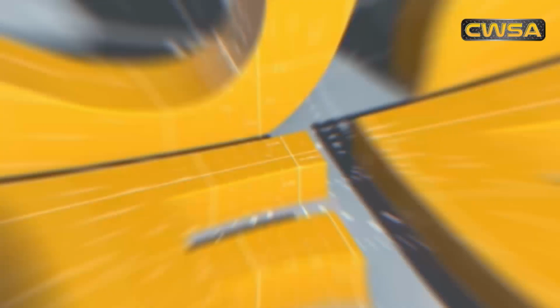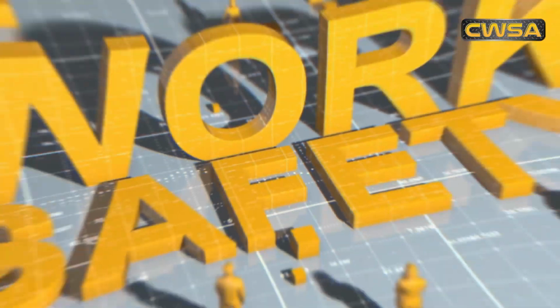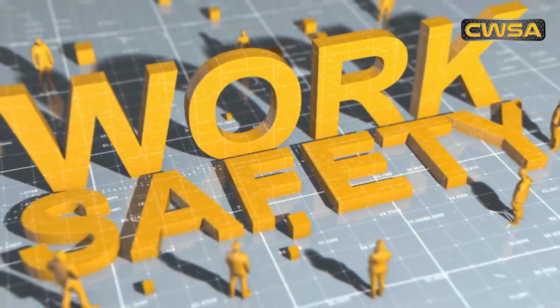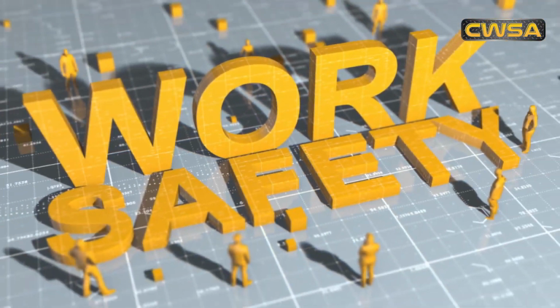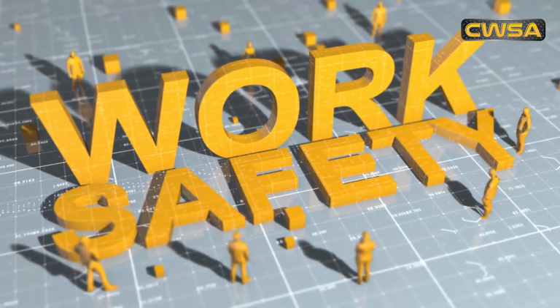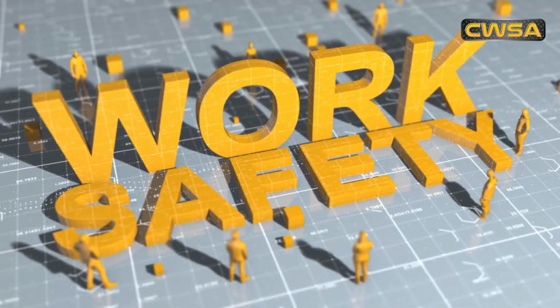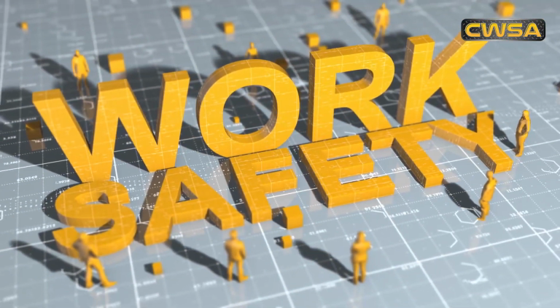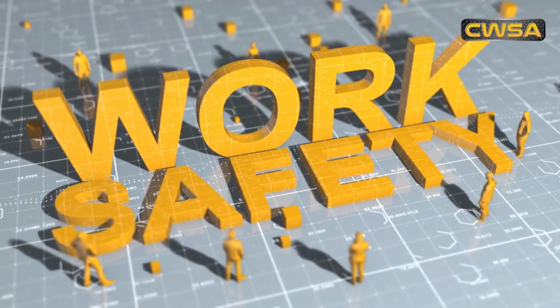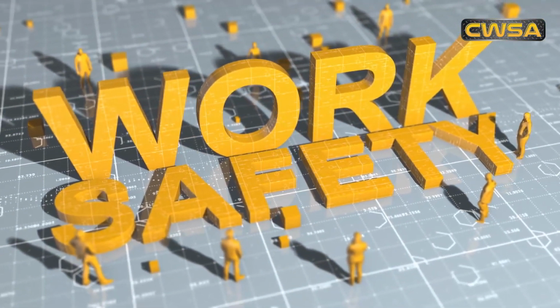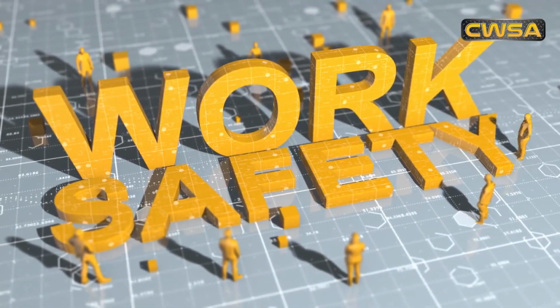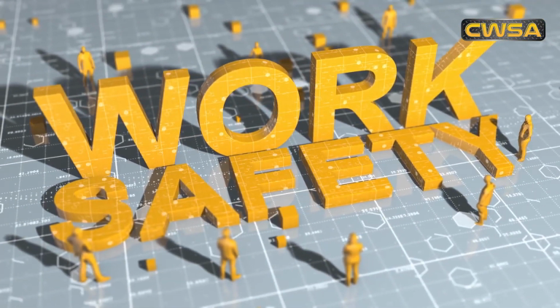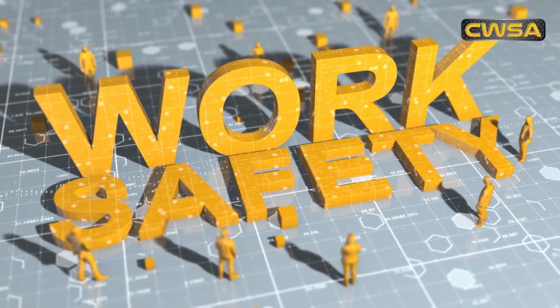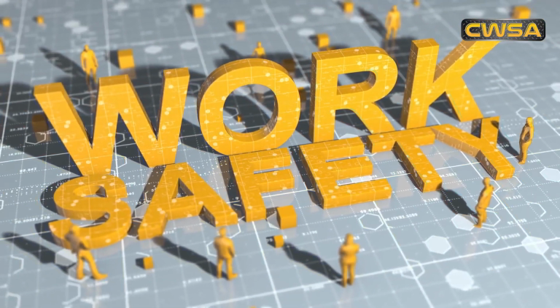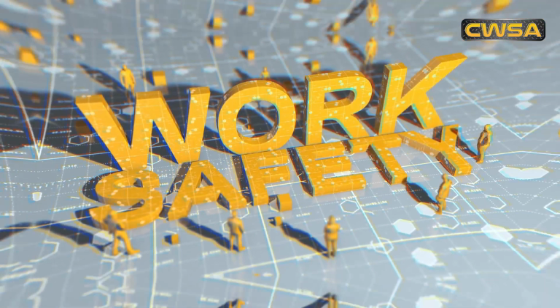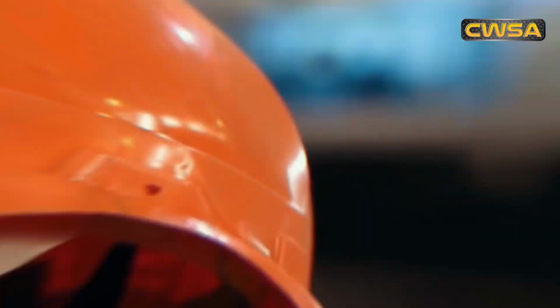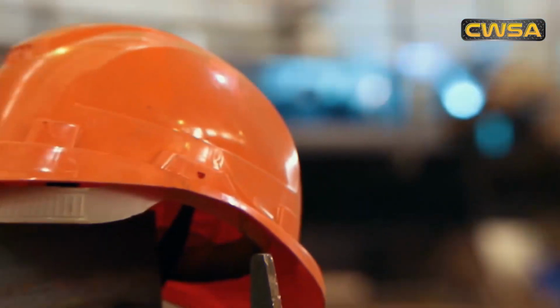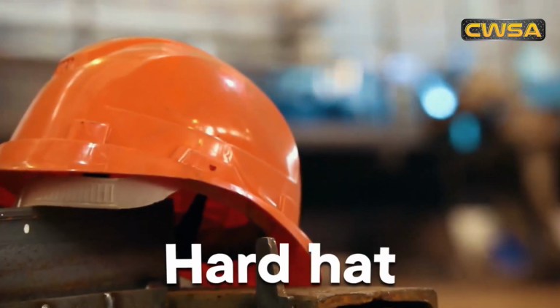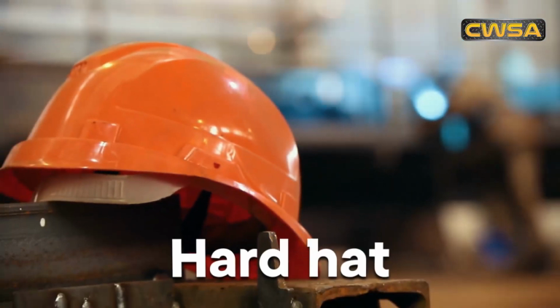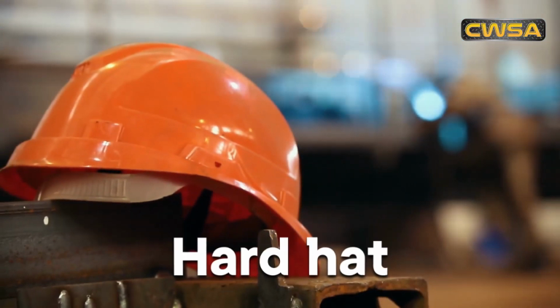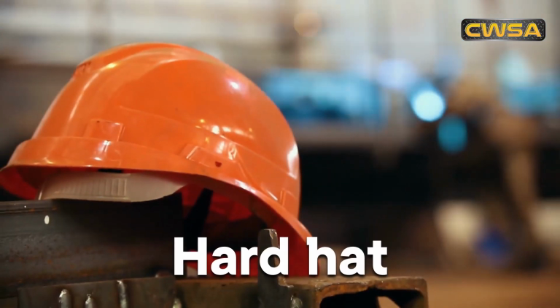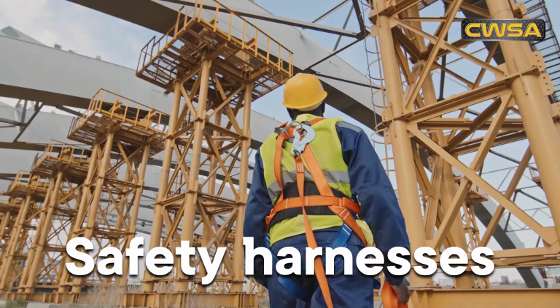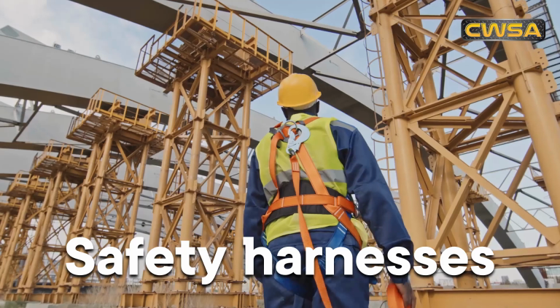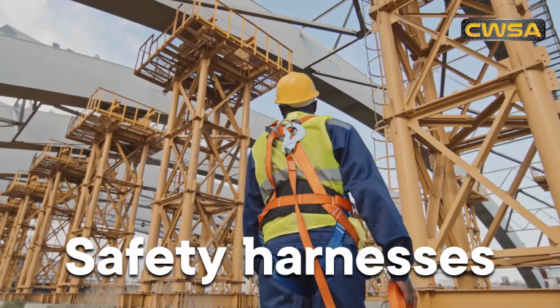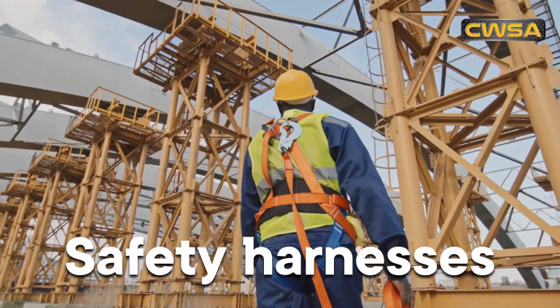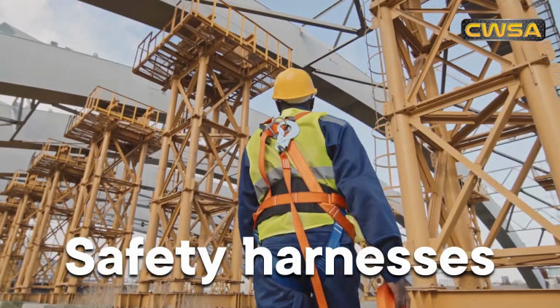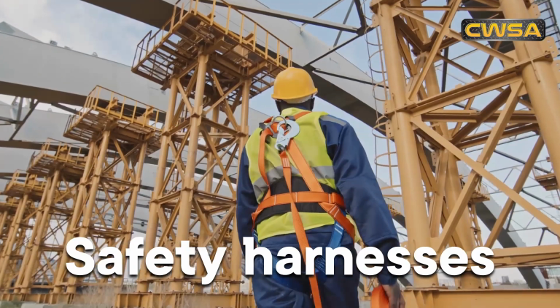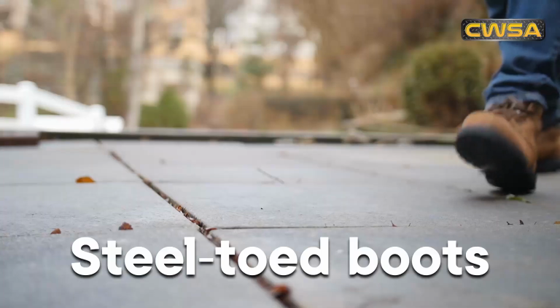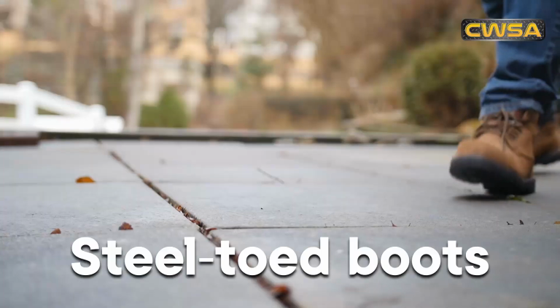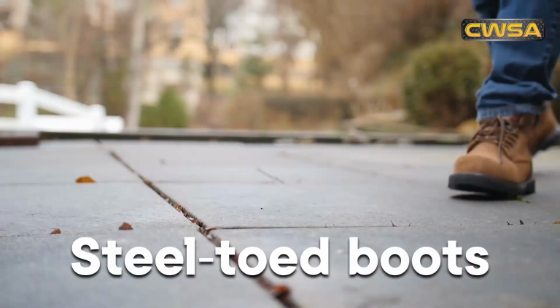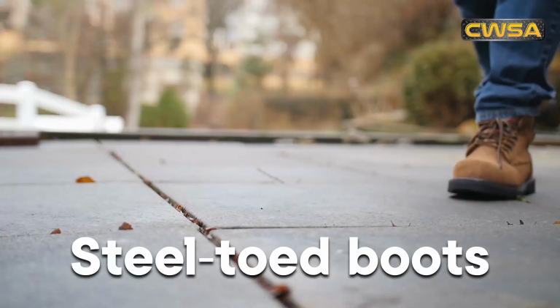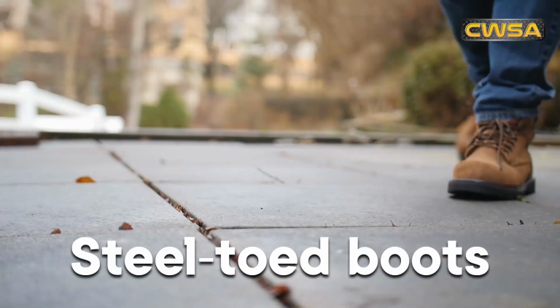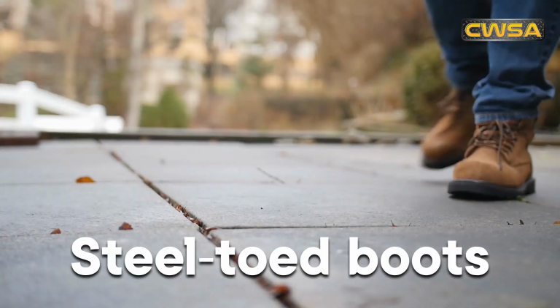Provide your workers with the proper safety gear, including hard hats, safety harnesses, and steel-toed boots.